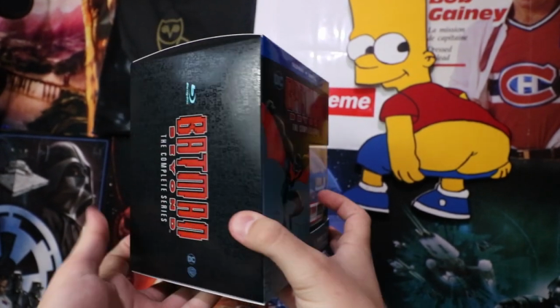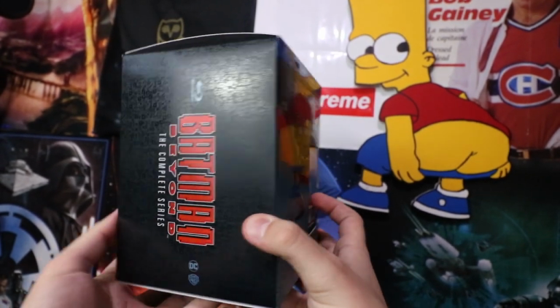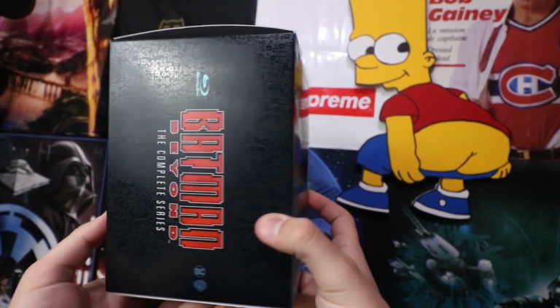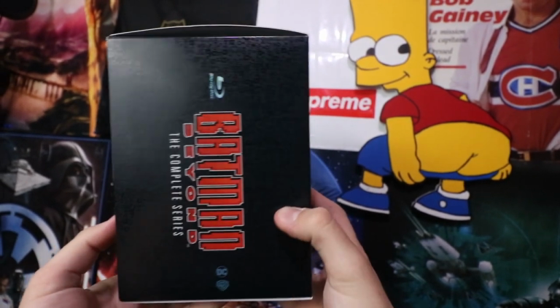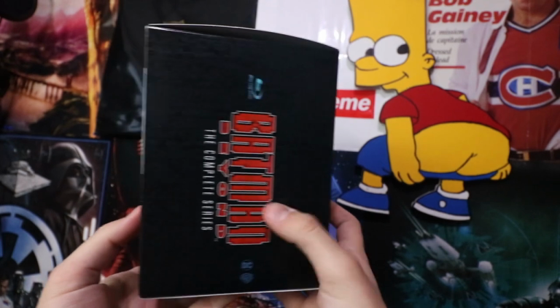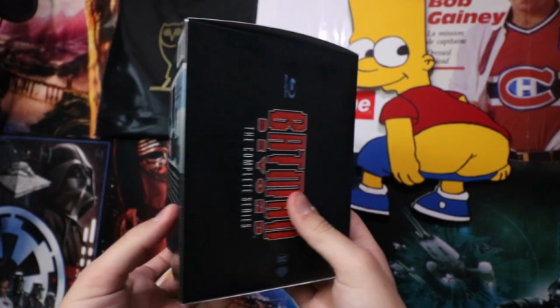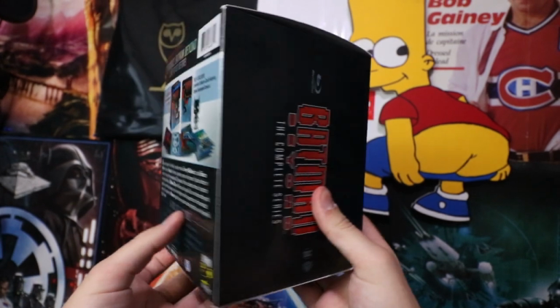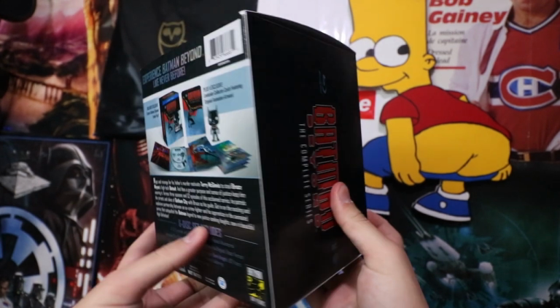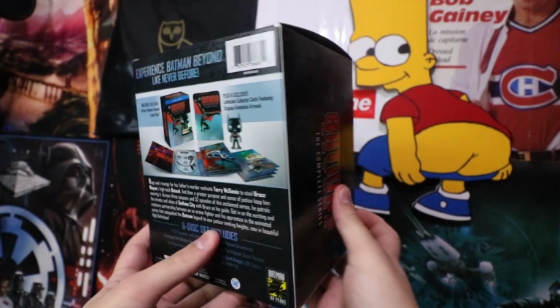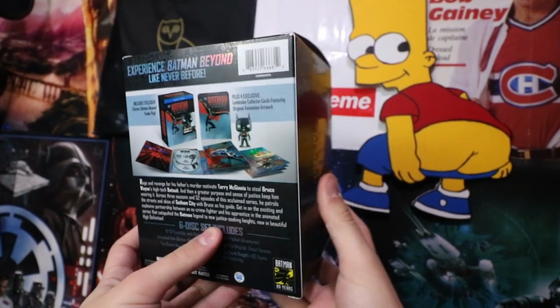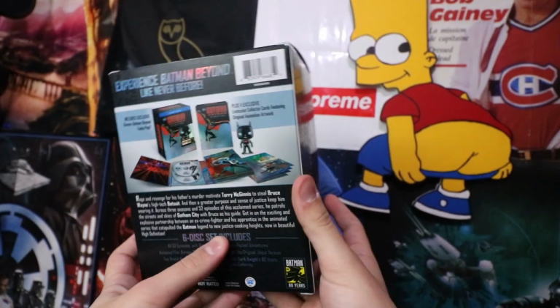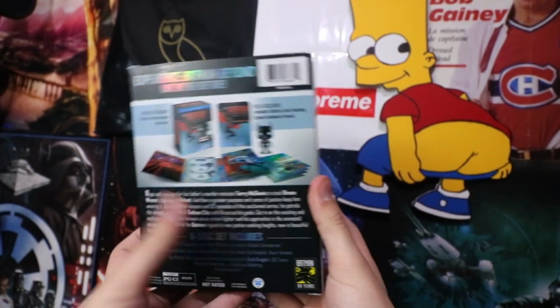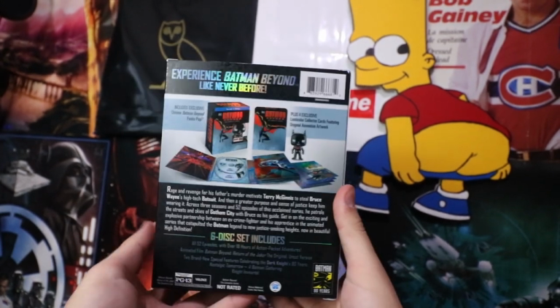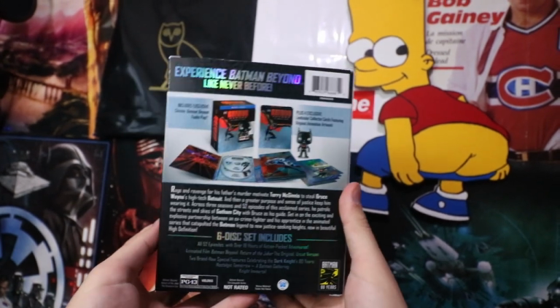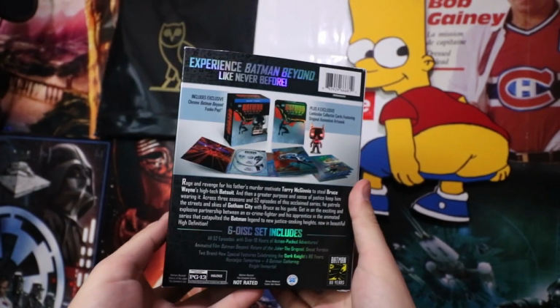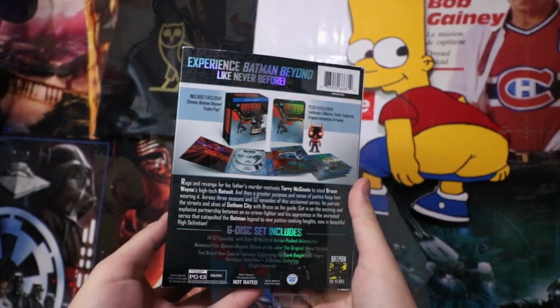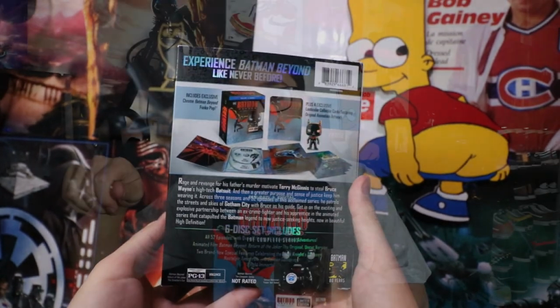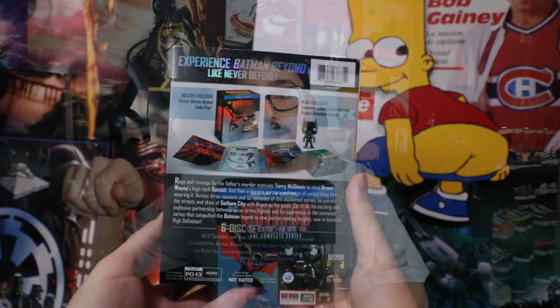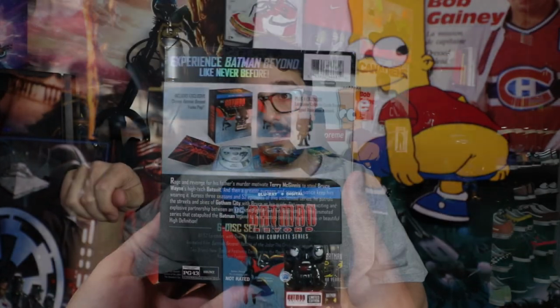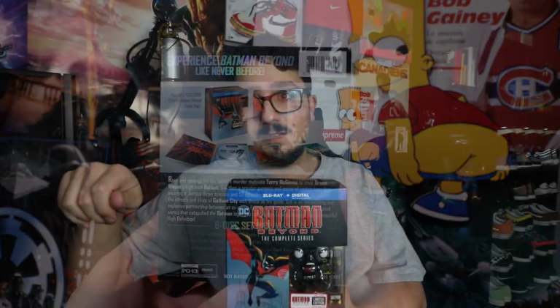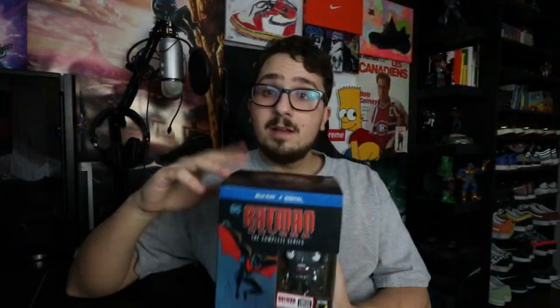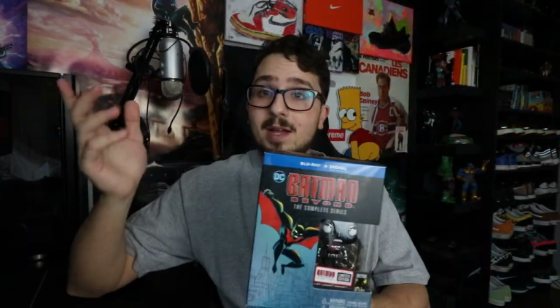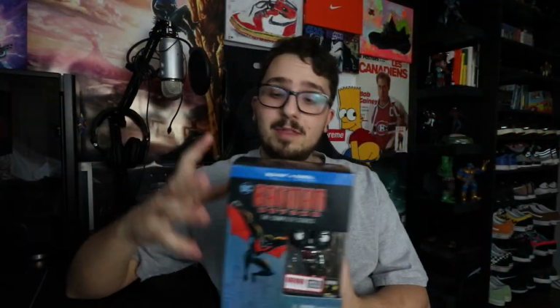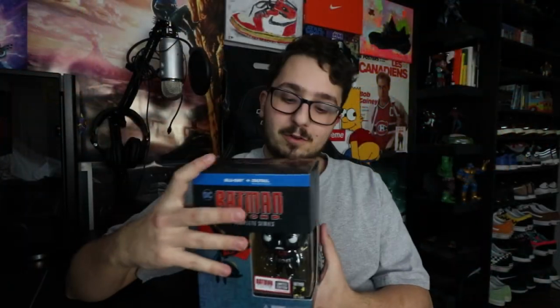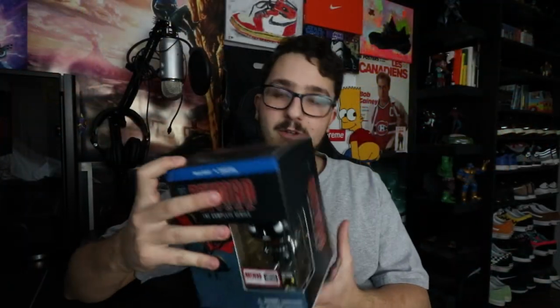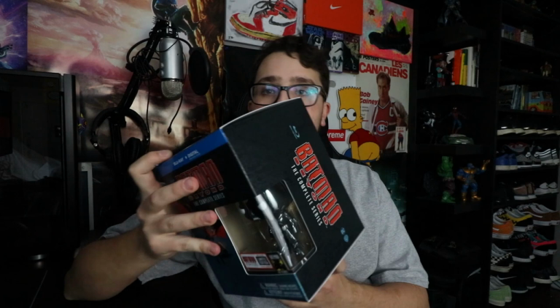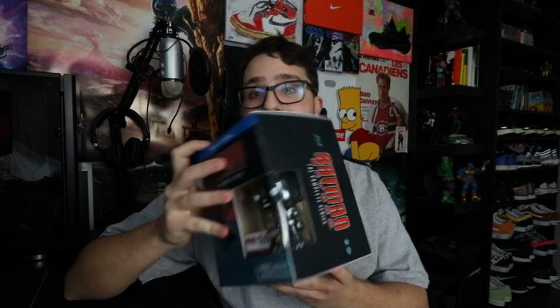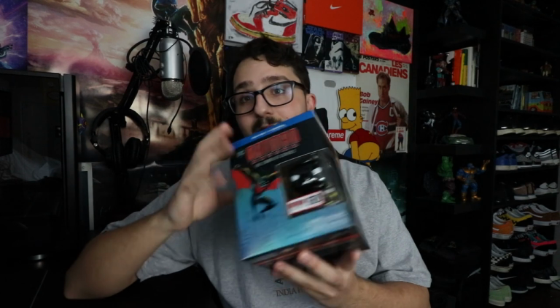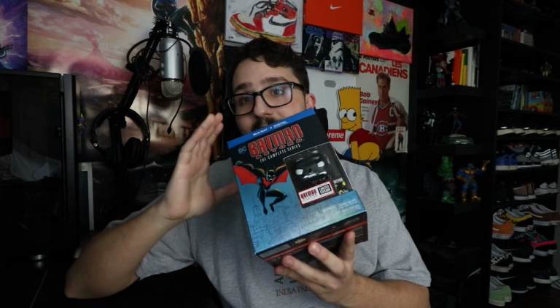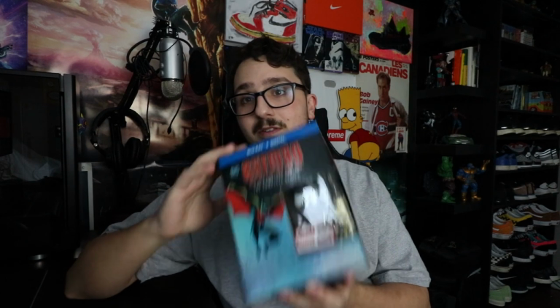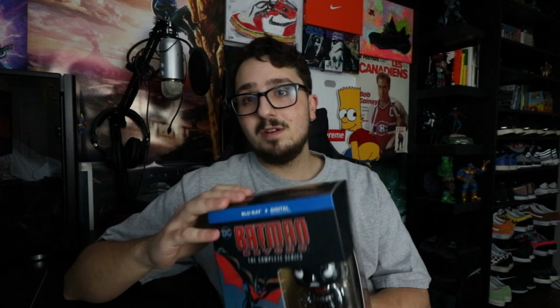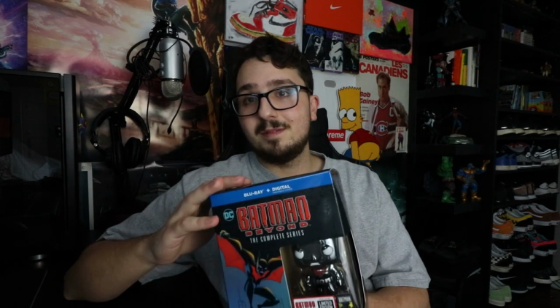I'll leave a link down in the description to a comparison video from the old to the new Blu-ray remaster. Without further ado, let's get right into the unboxing.